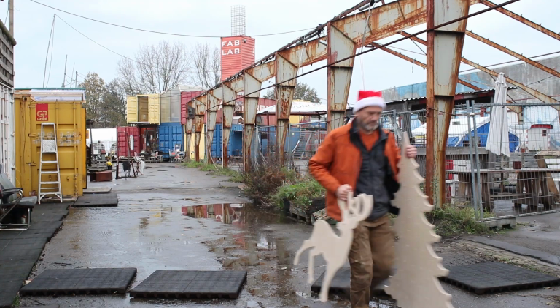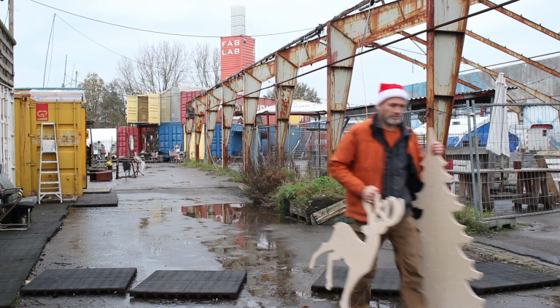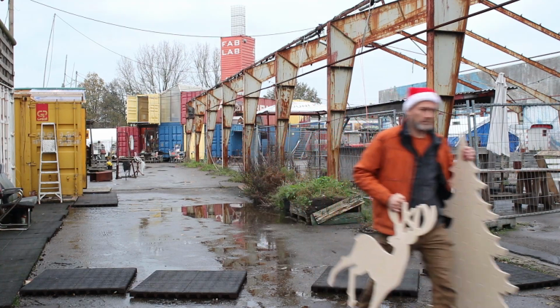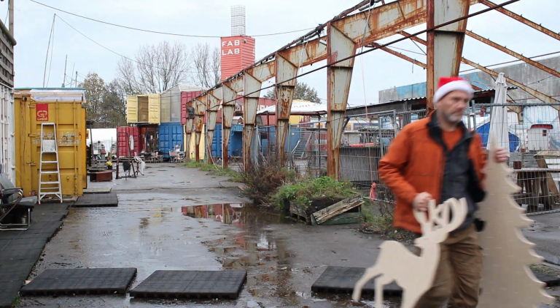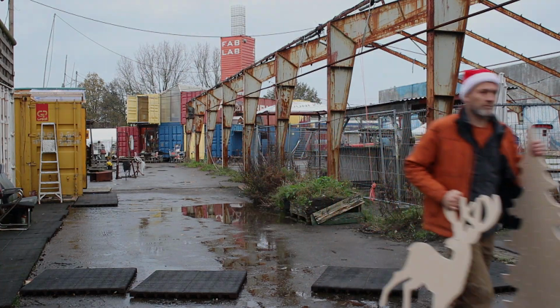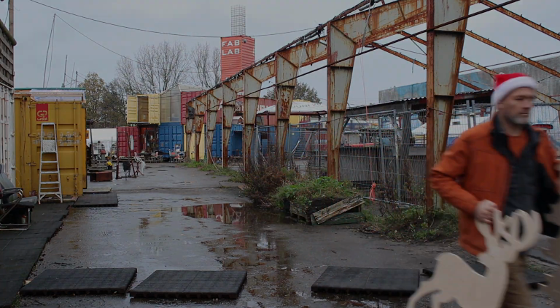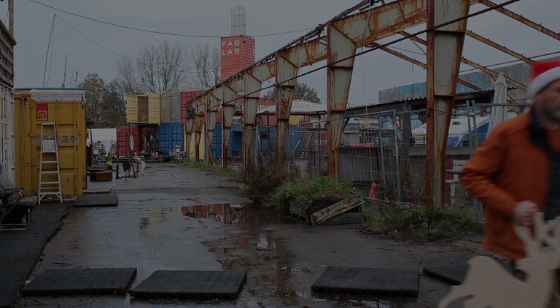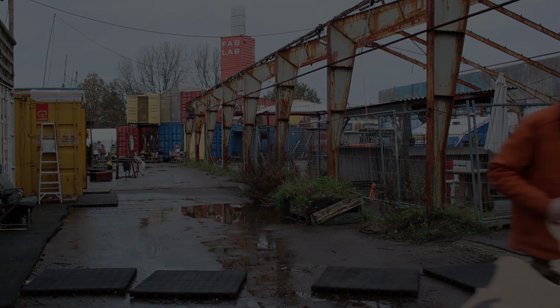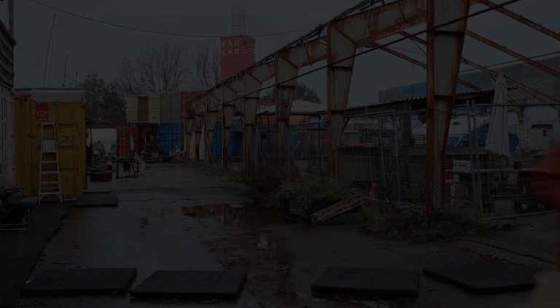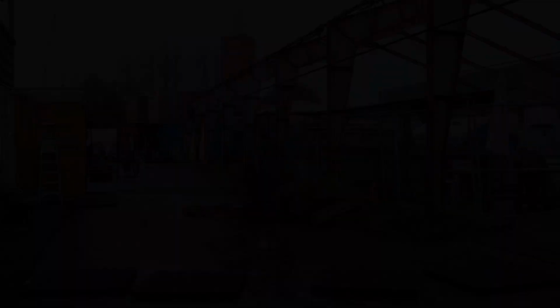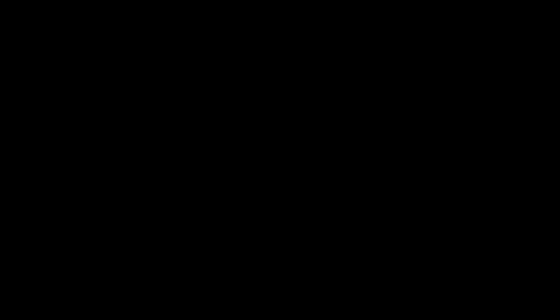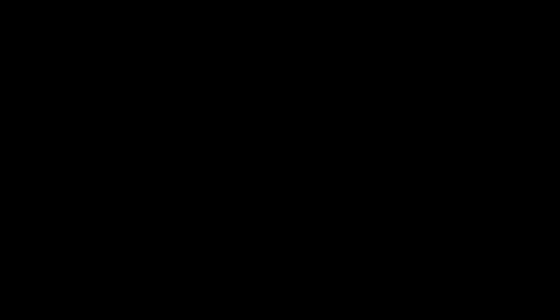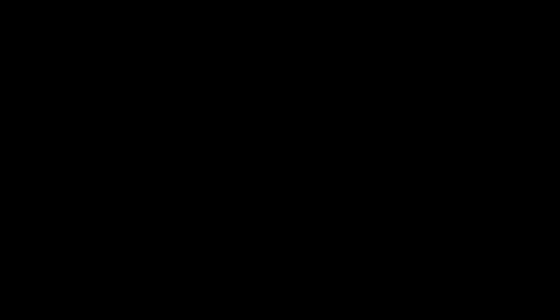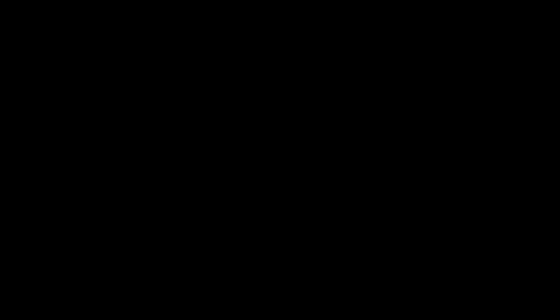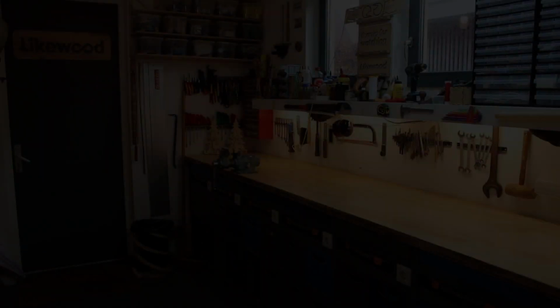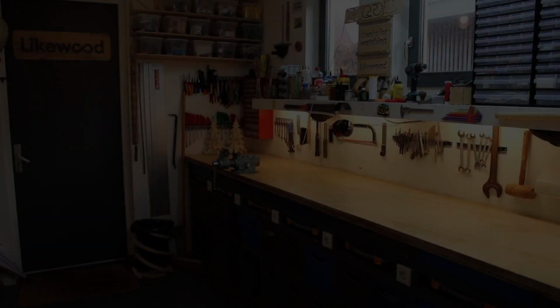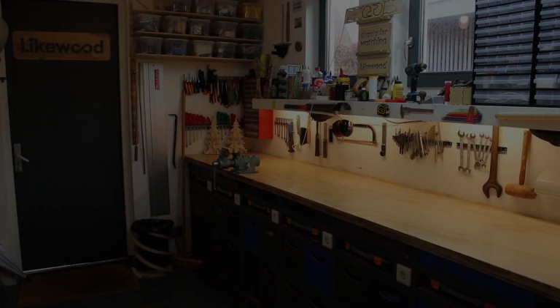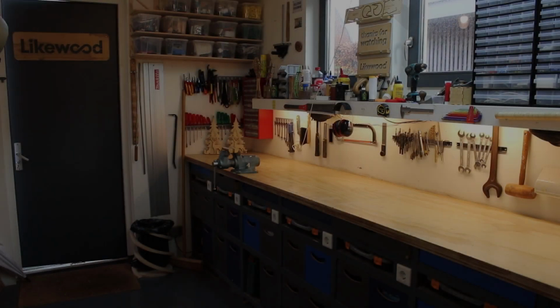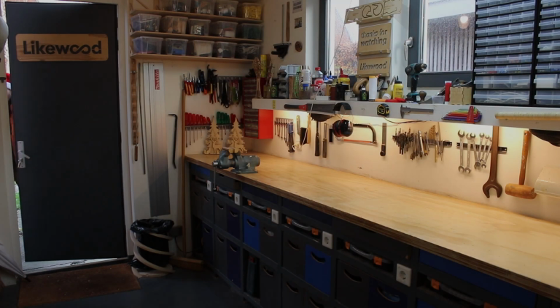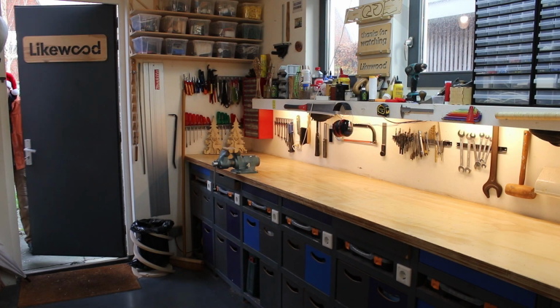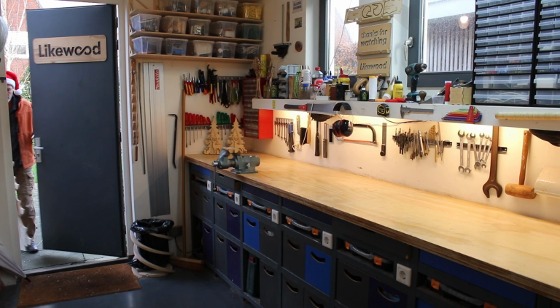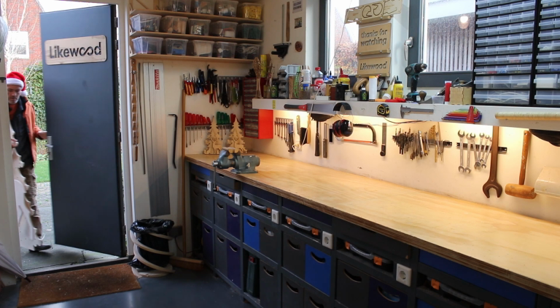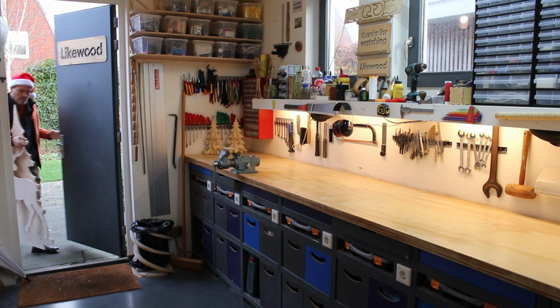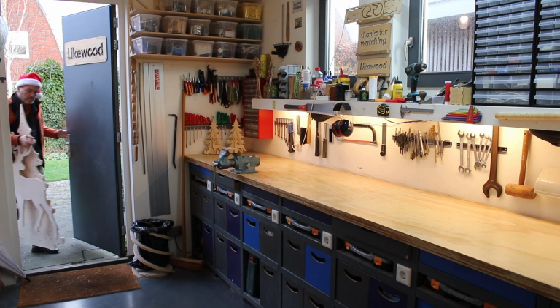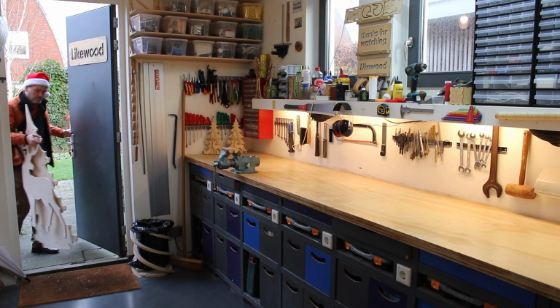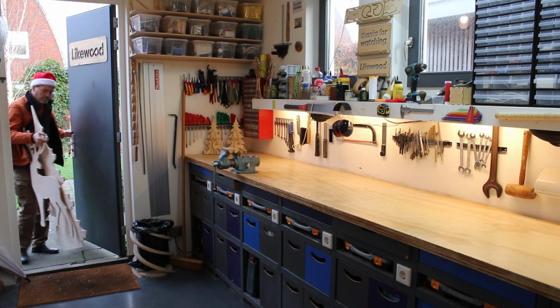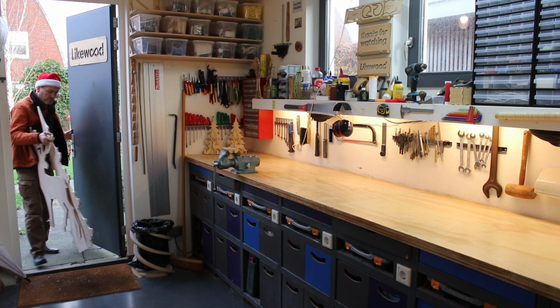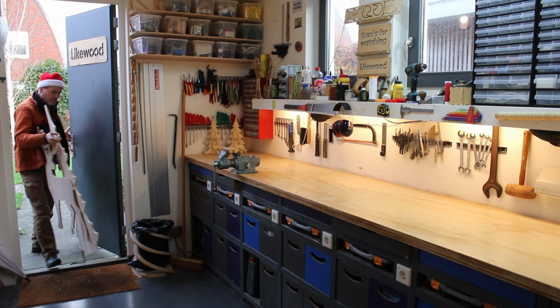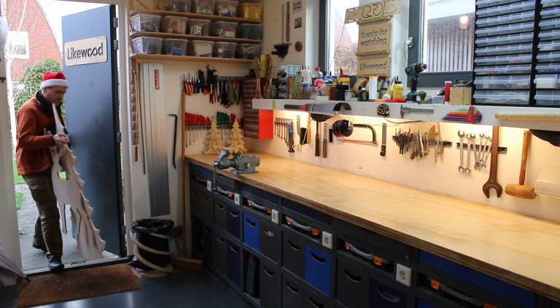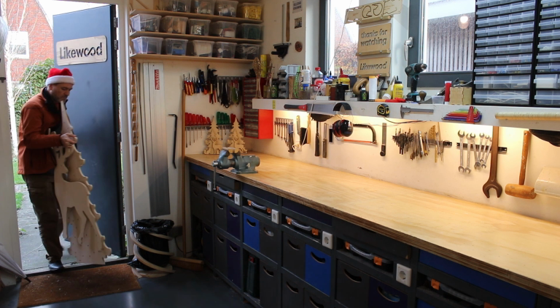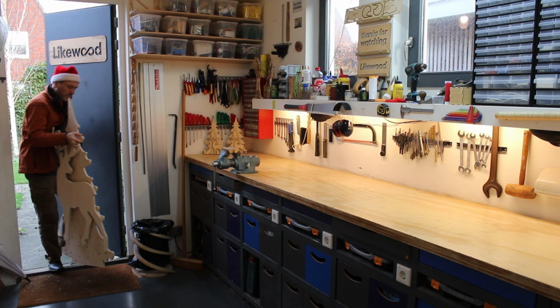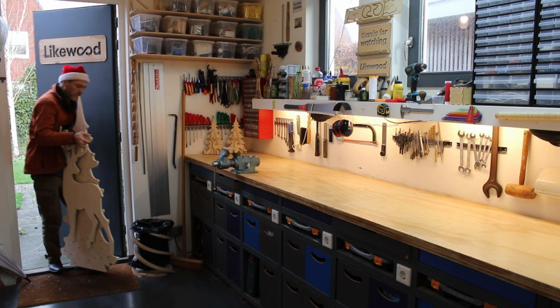When I cut out all the parts, I went home for finishing and preparing for assembly.